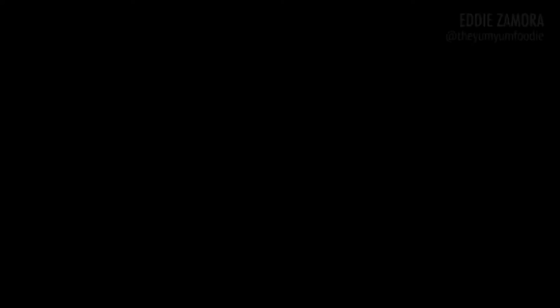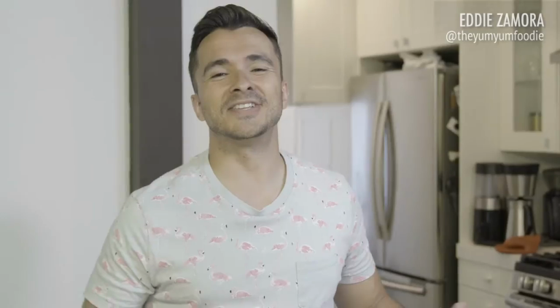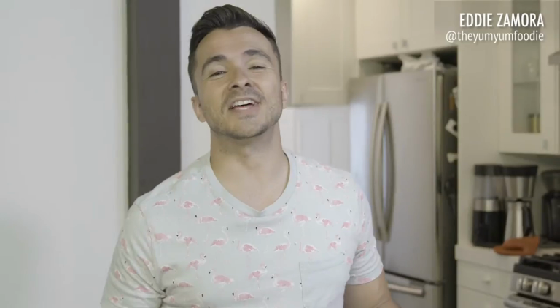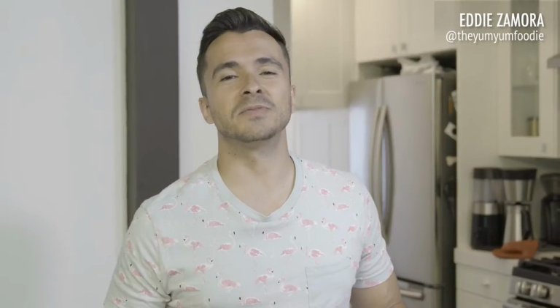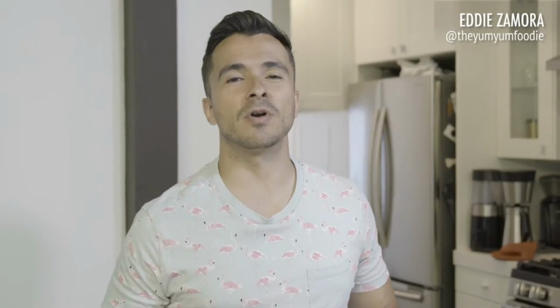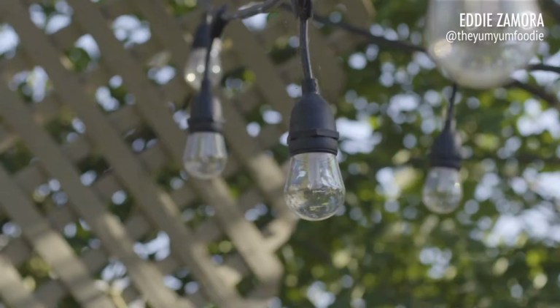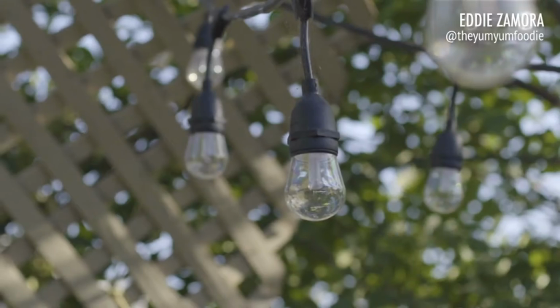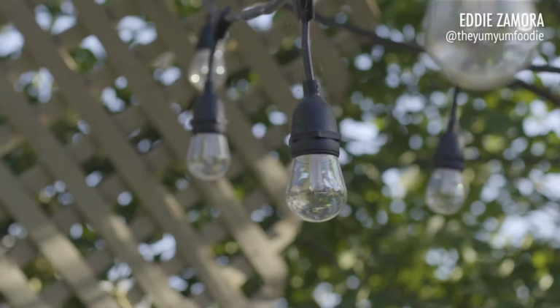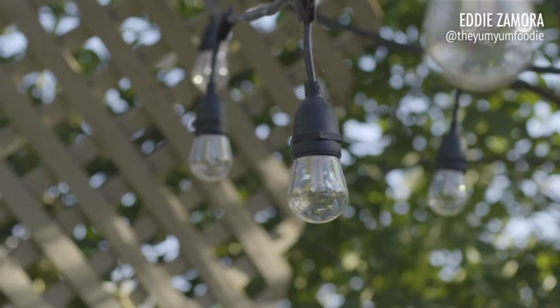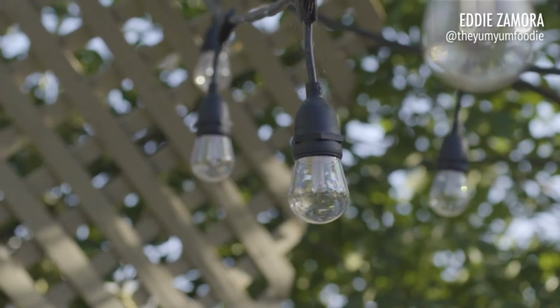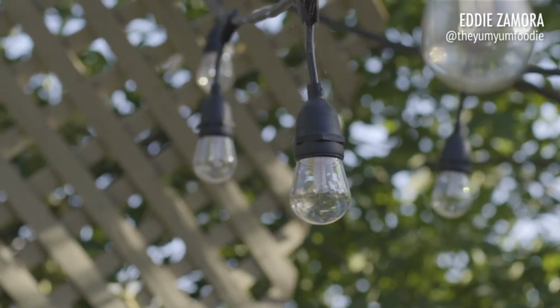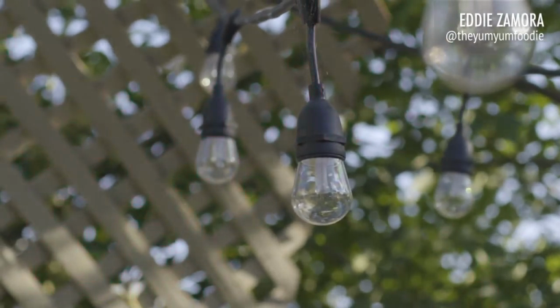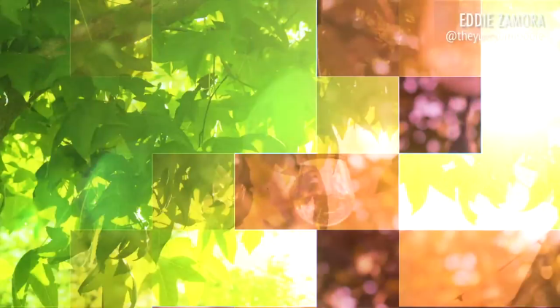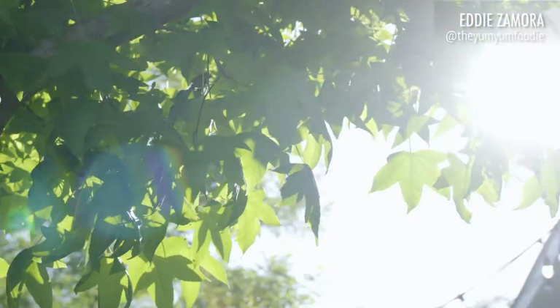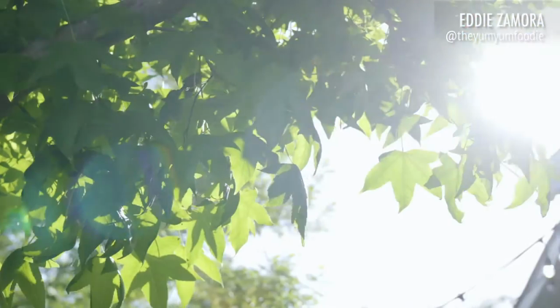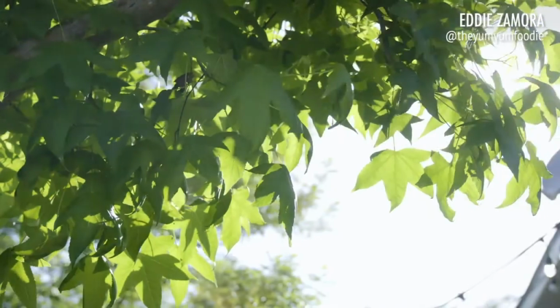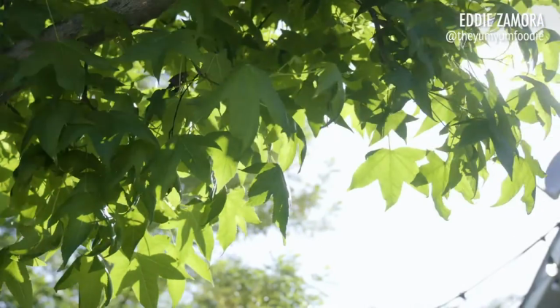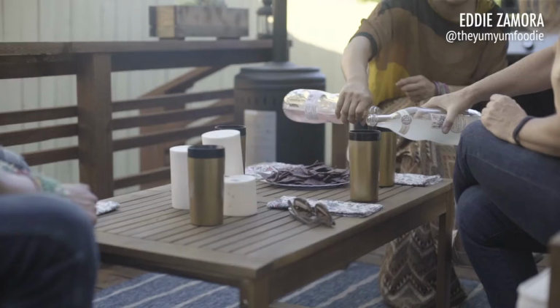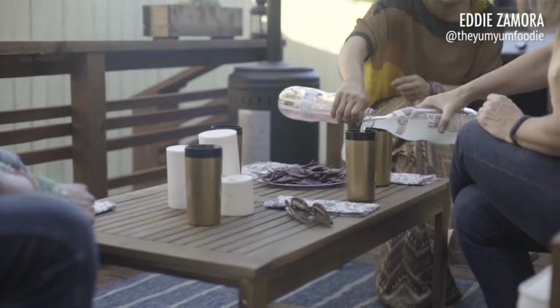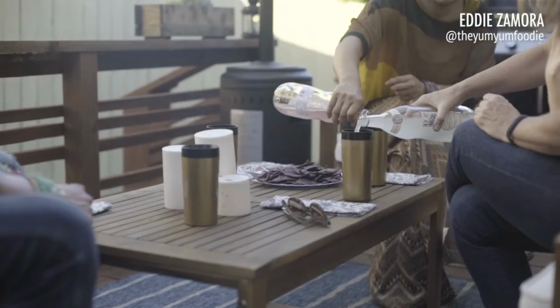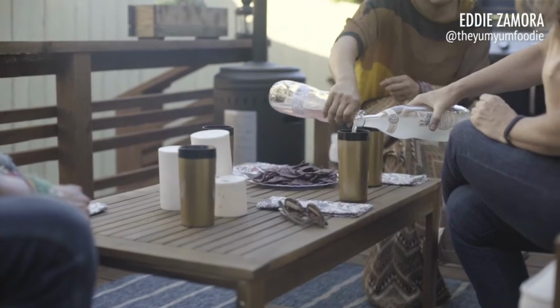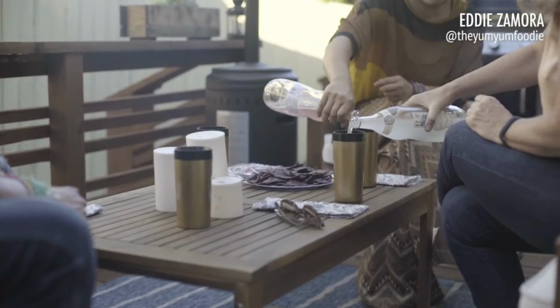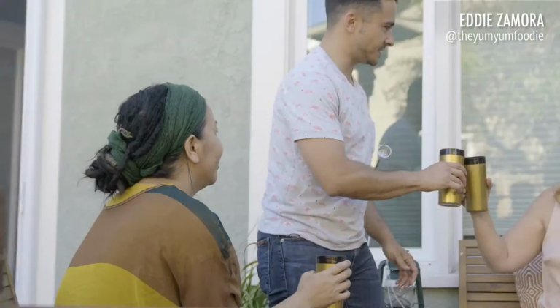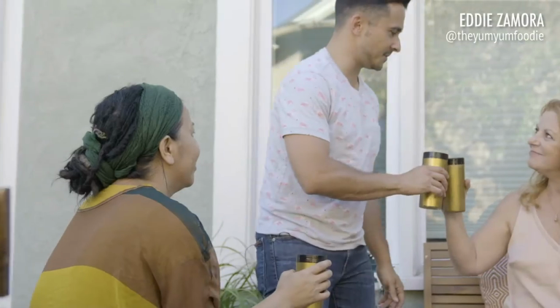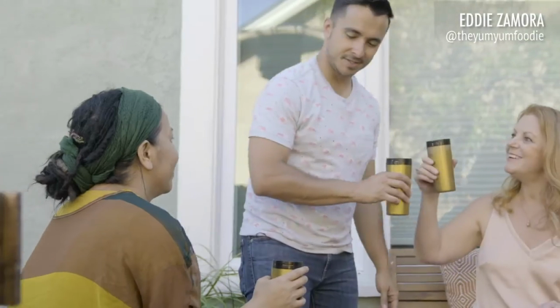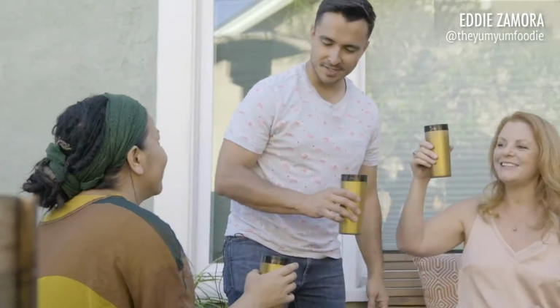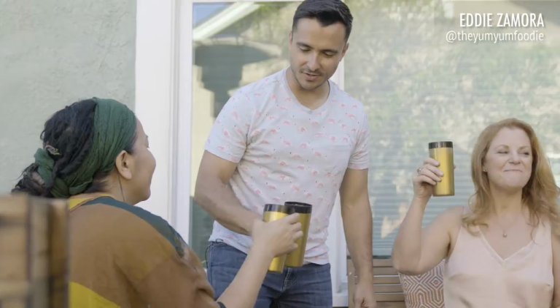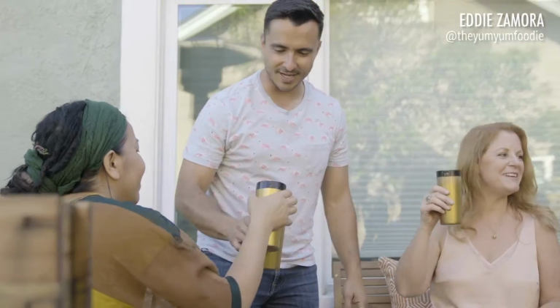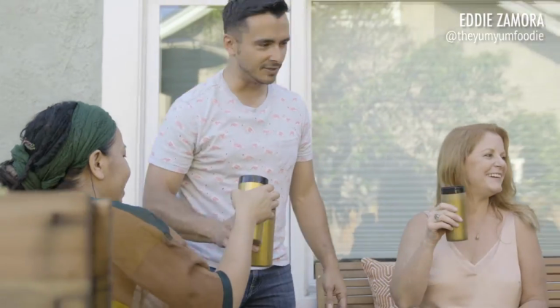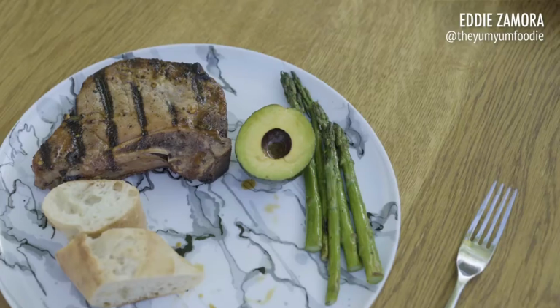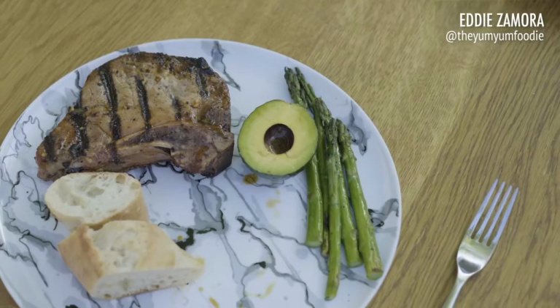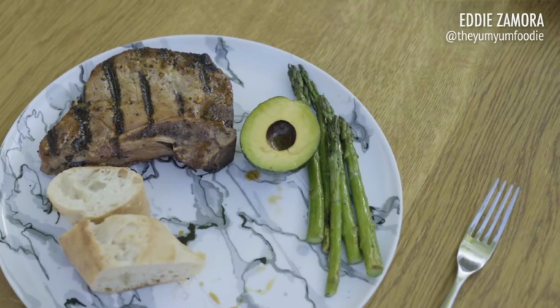Hey guys, this is Eddie Samora, the Yum Yum Foodie, and I'm having a little grilling party at the house. Having some people over, going to make some pork chops.